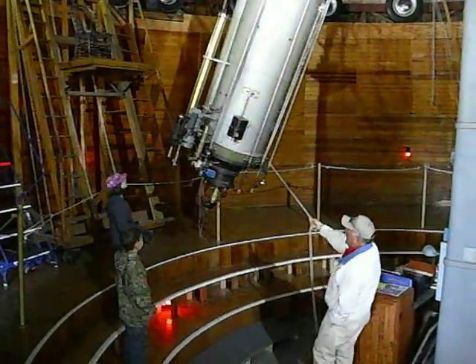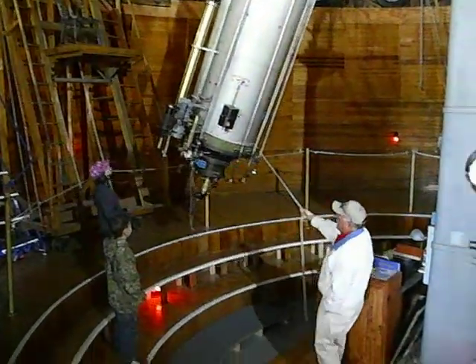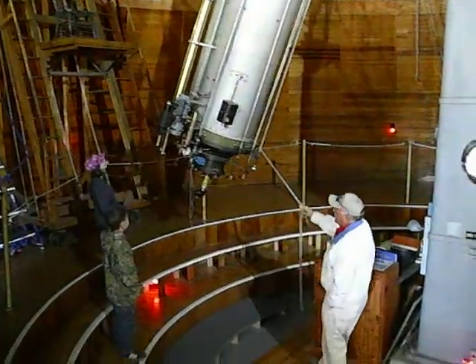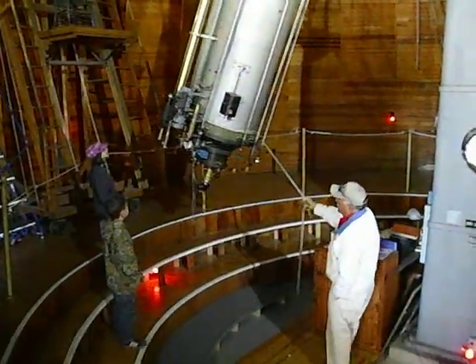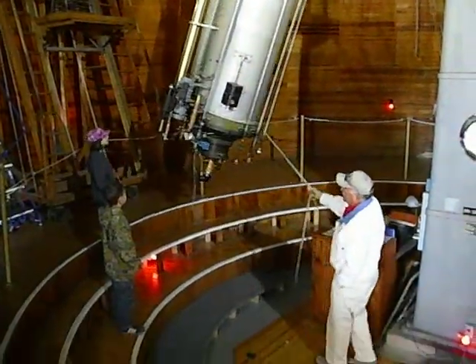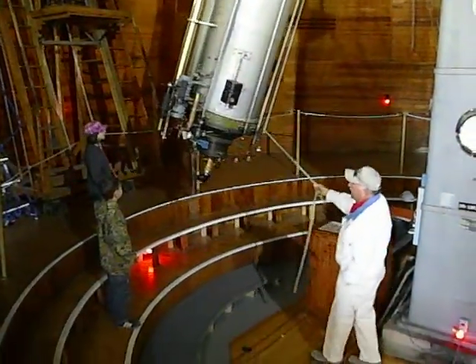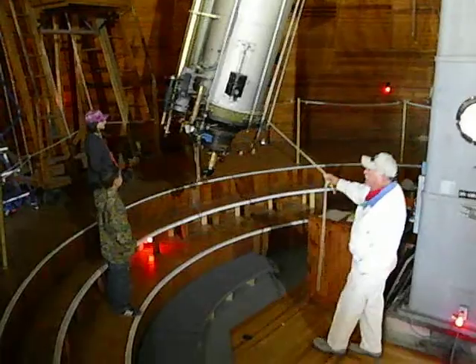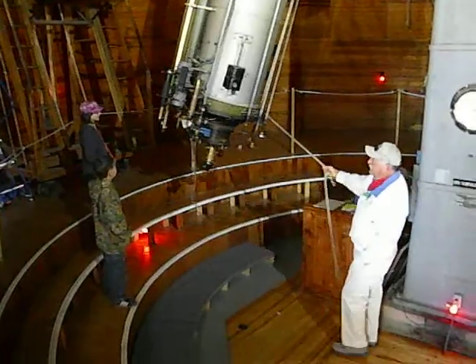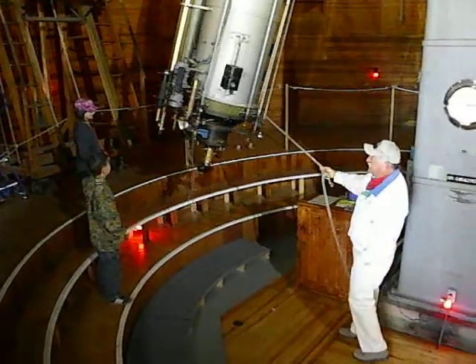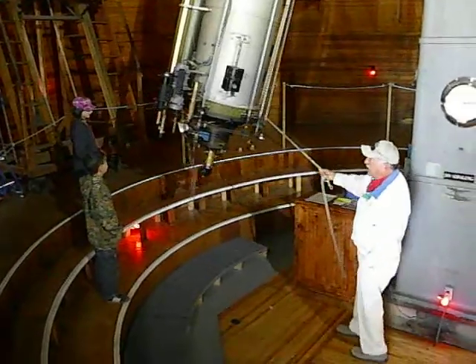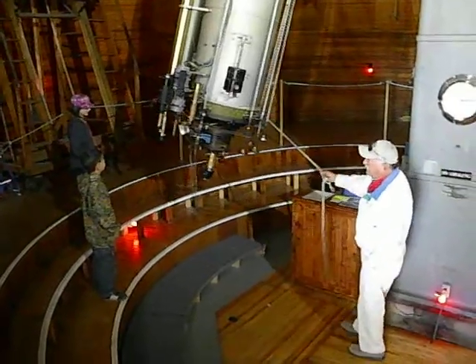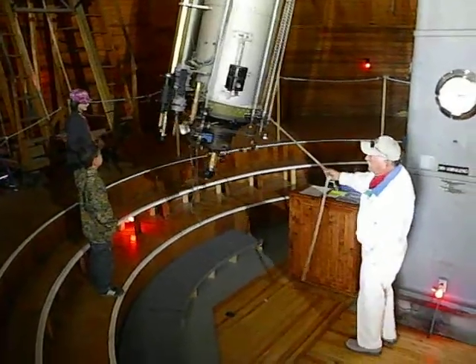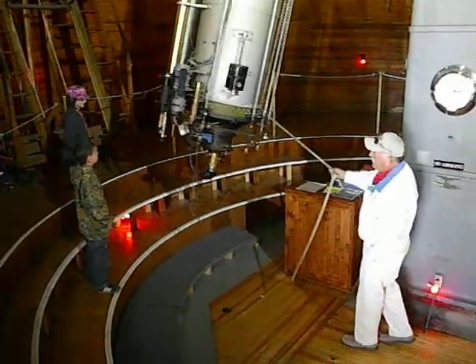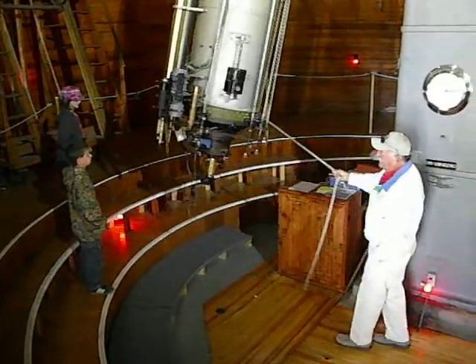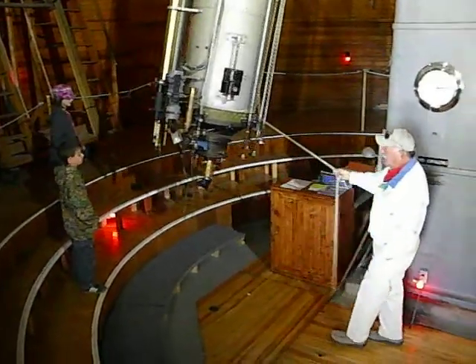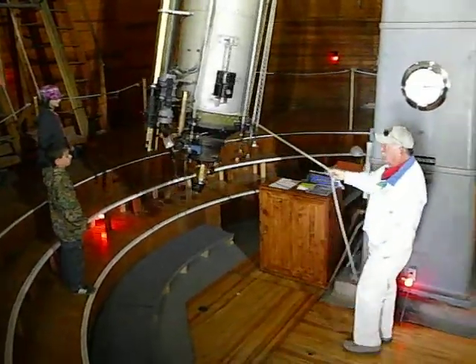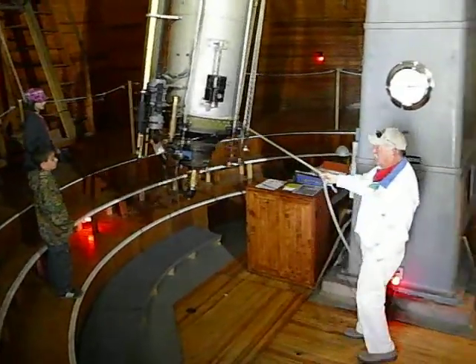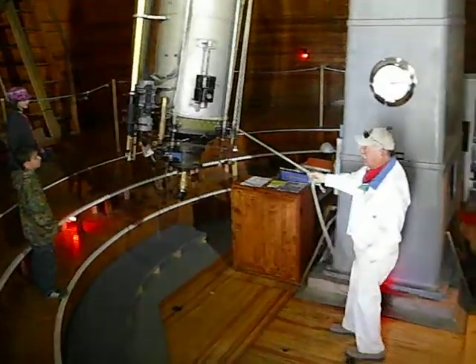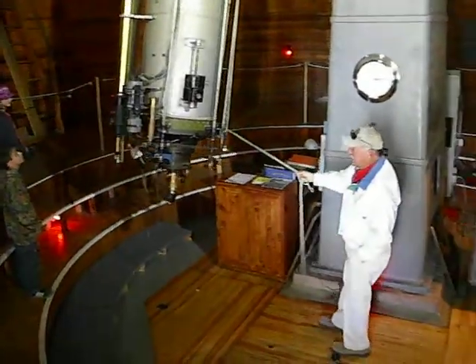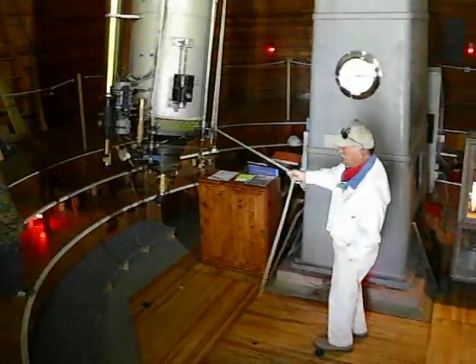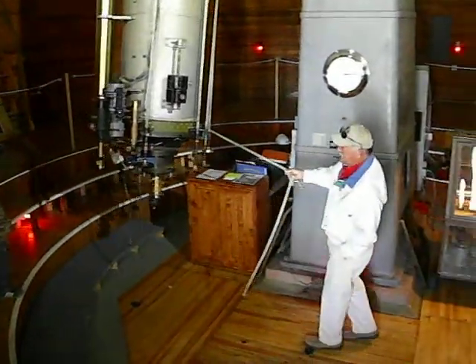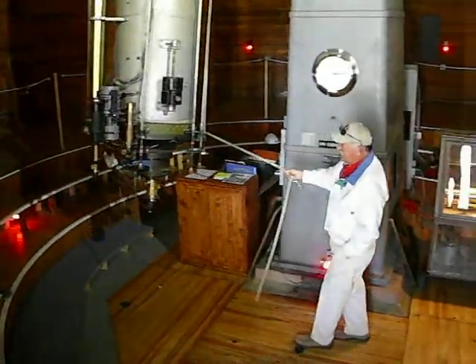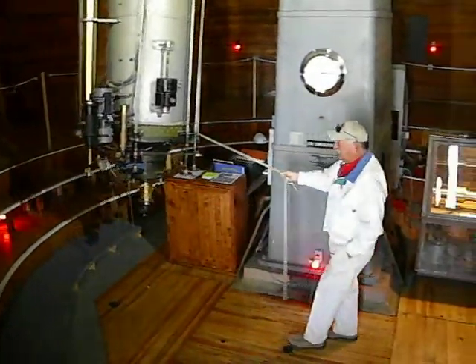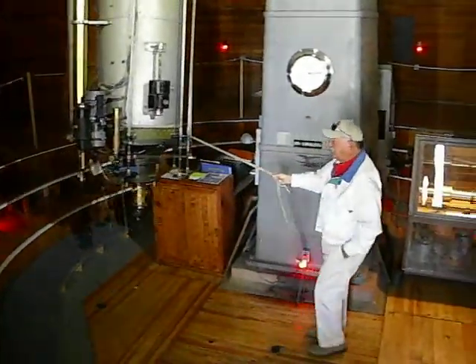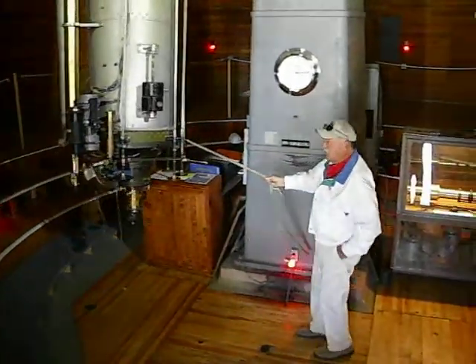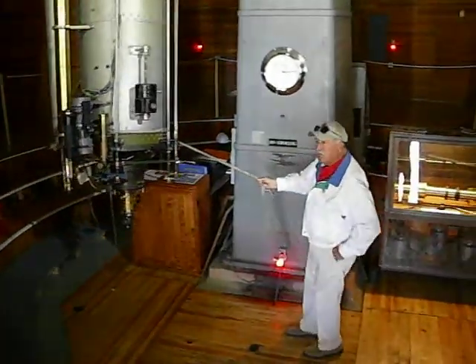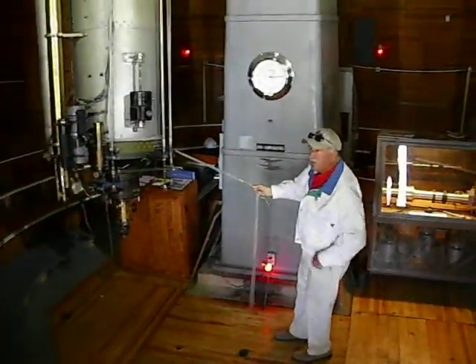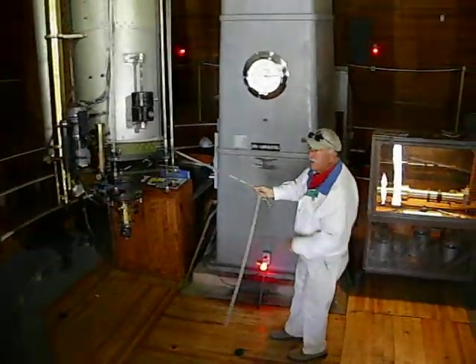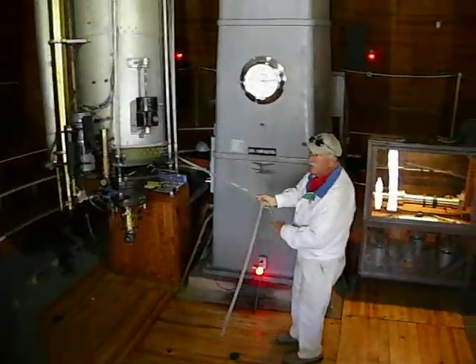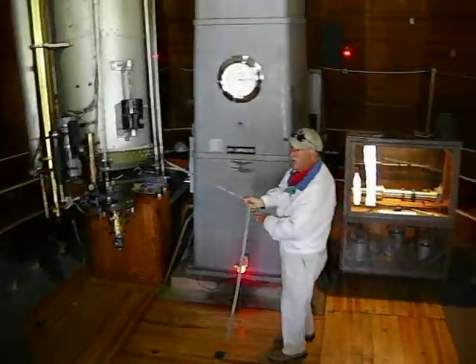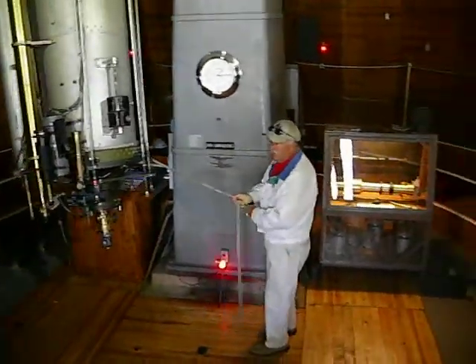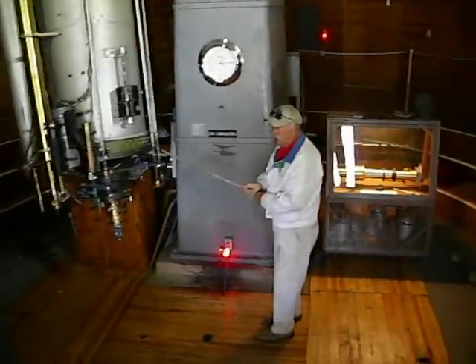Now, the last real science done with this telescope was back in the 1960s when we were preparing for the man on the moon.